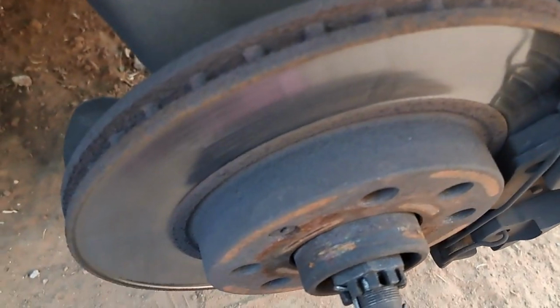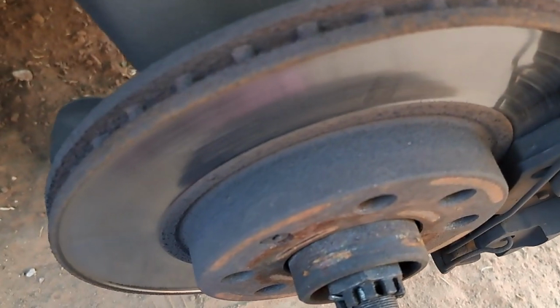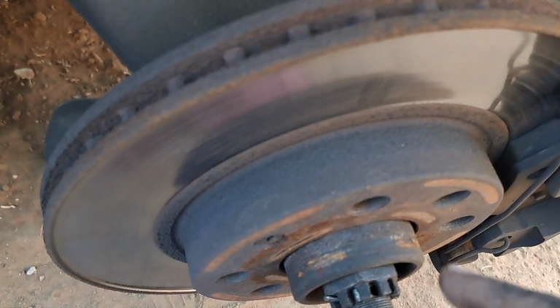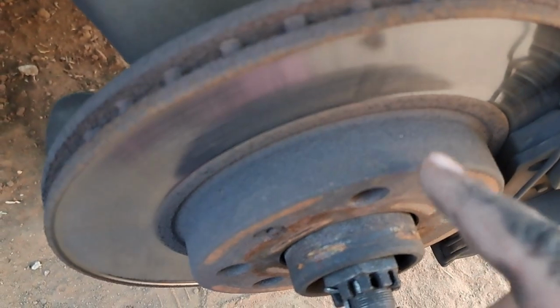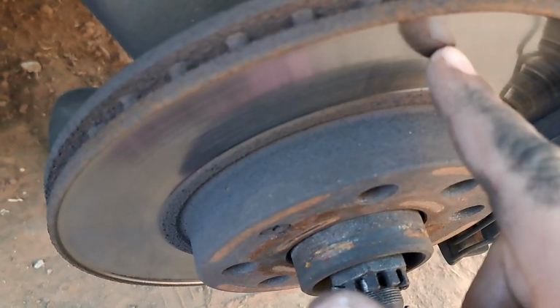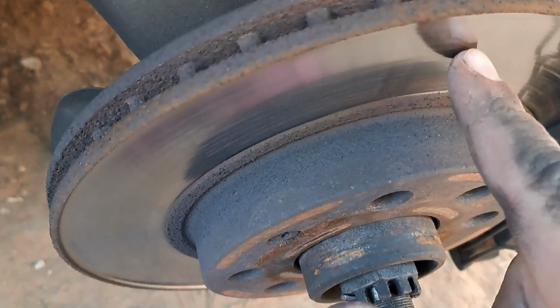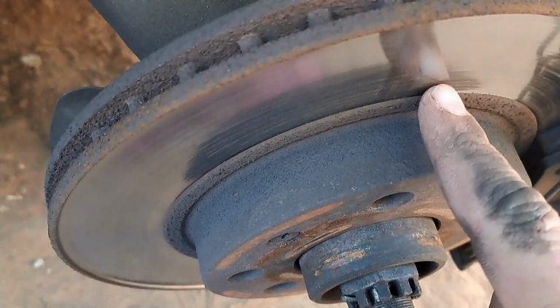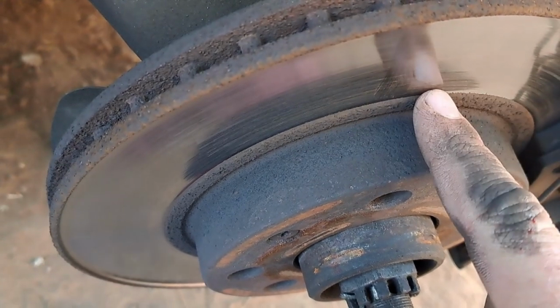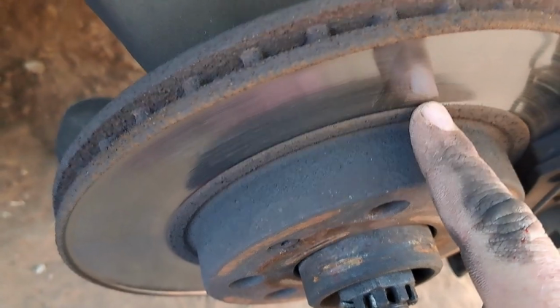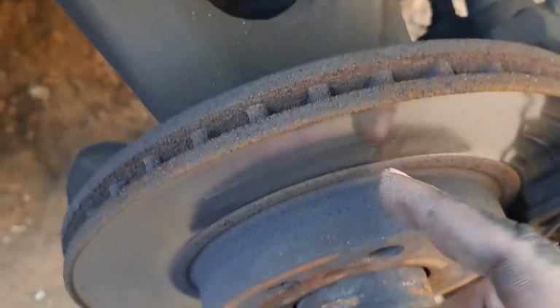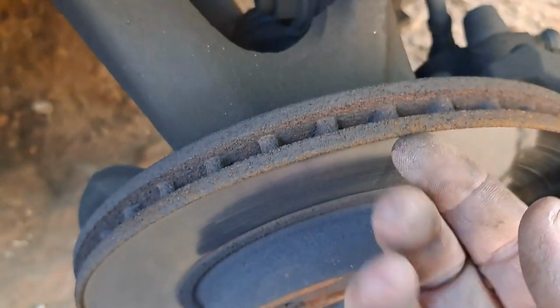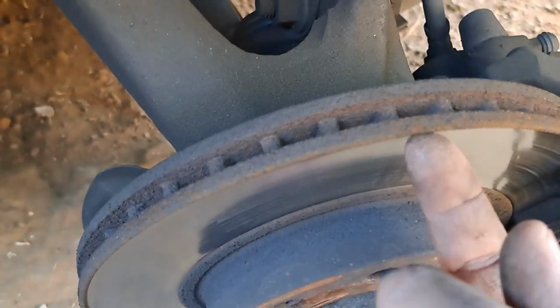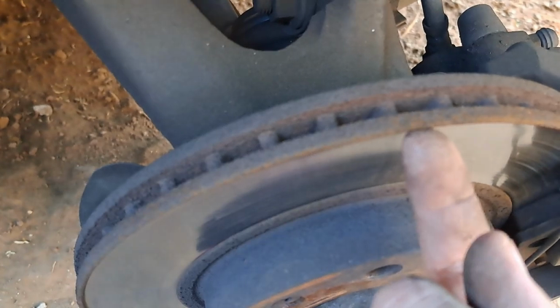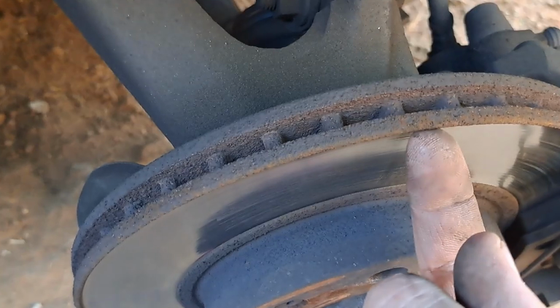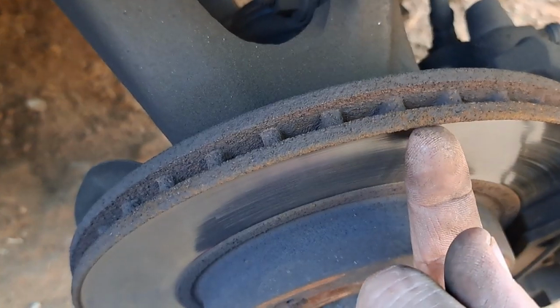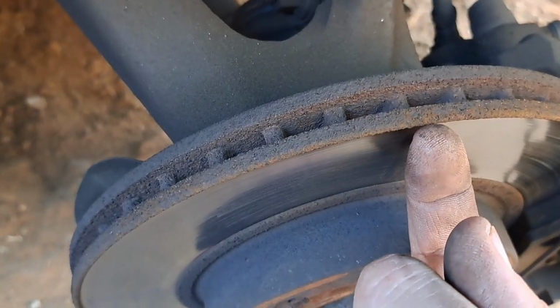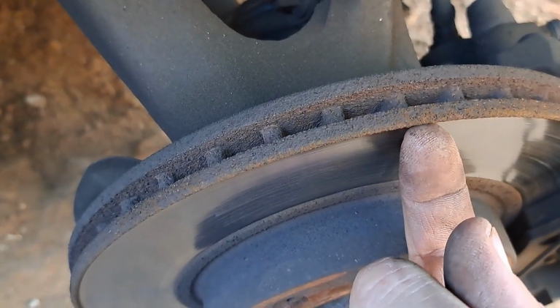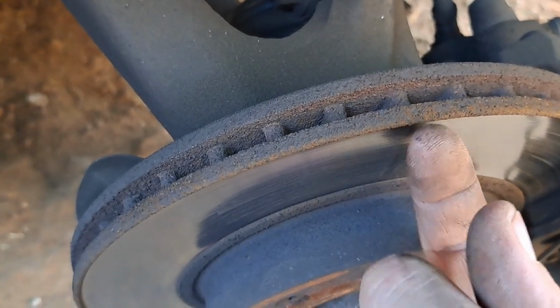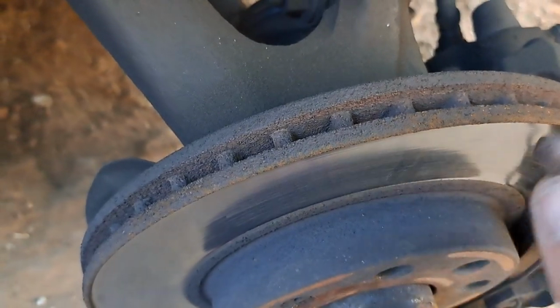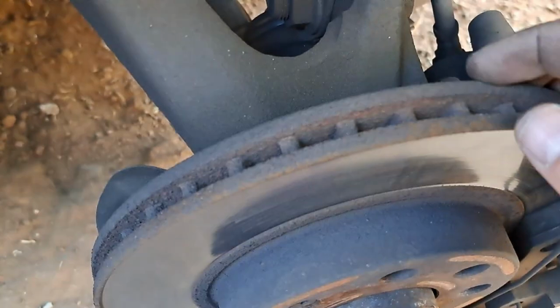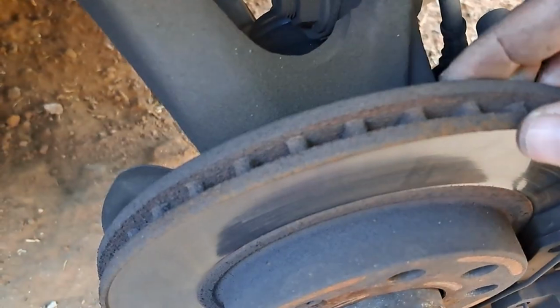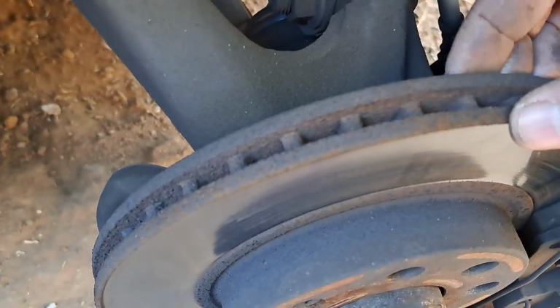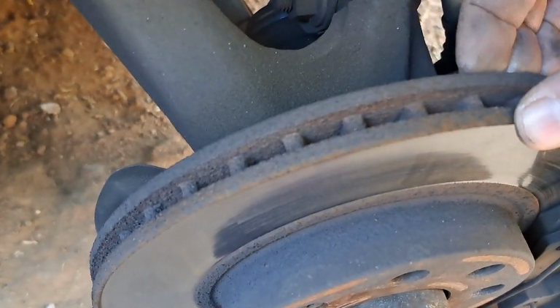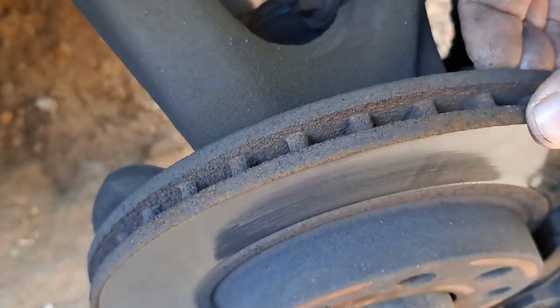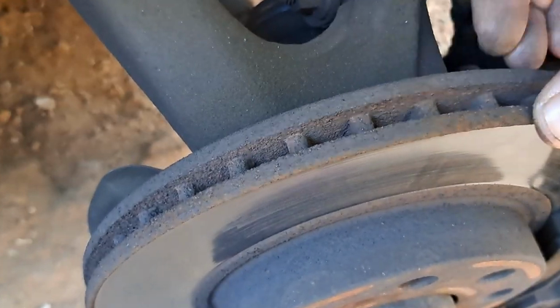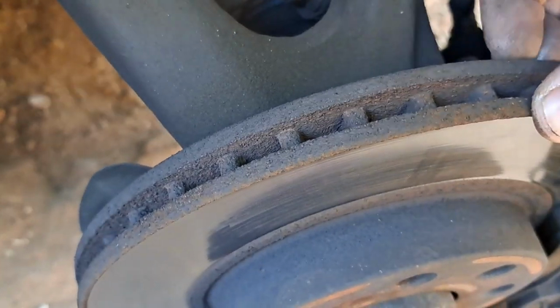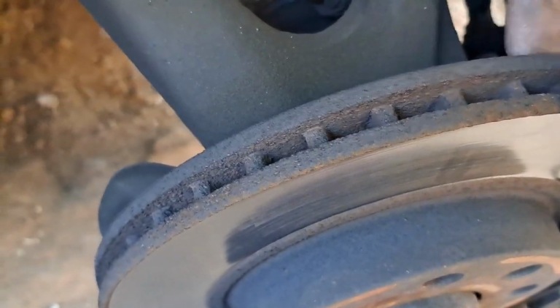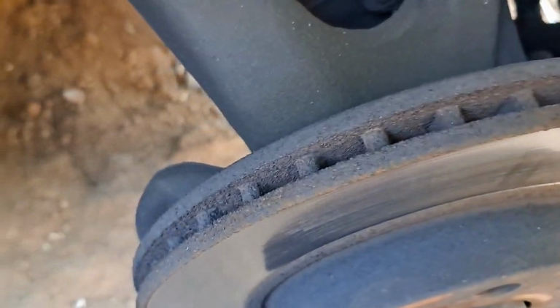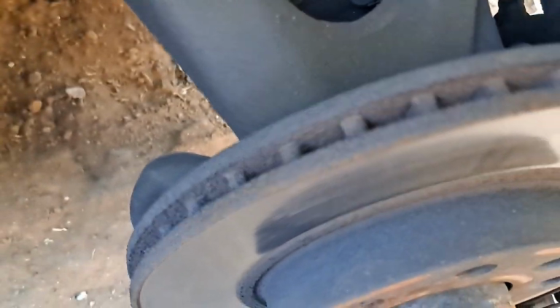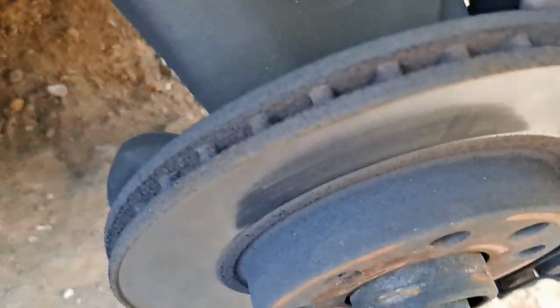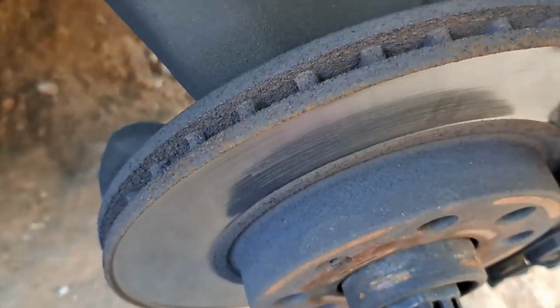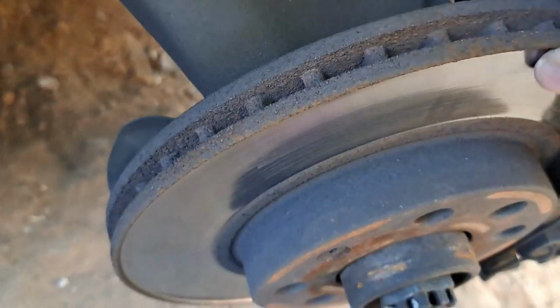You guys see this groove? Look at this groove. There's a deeper groove on the inside.